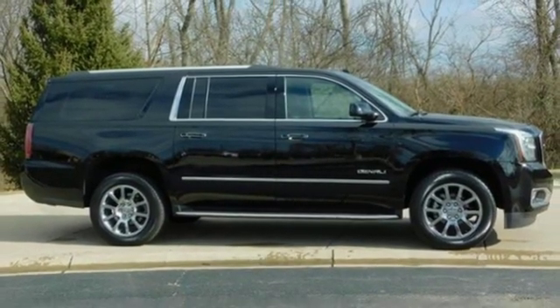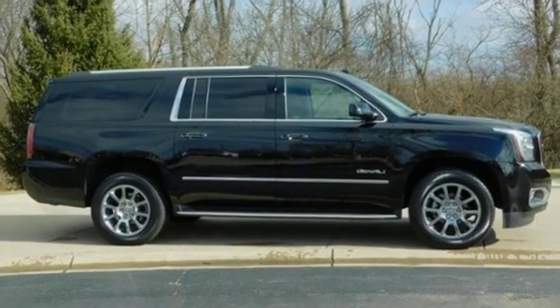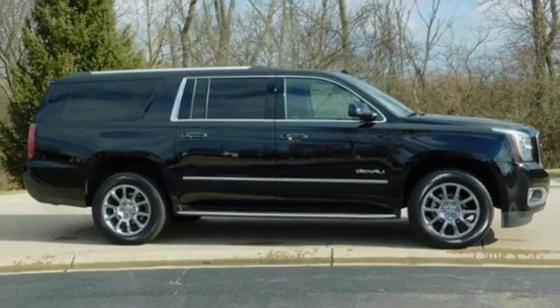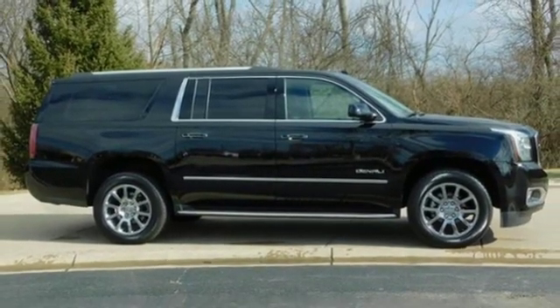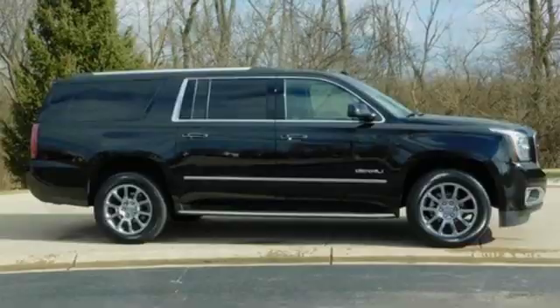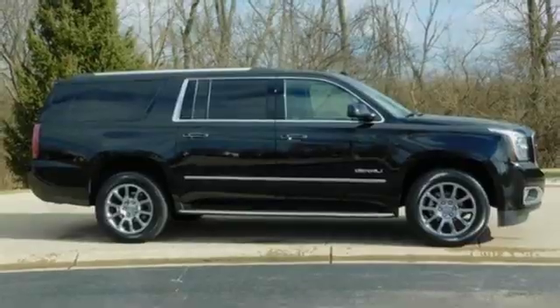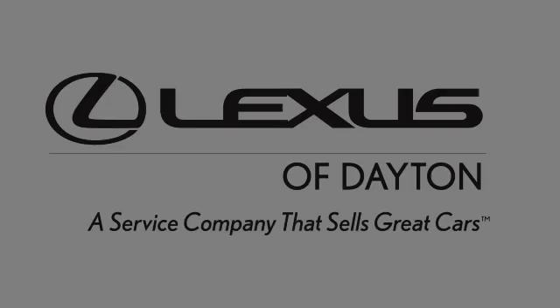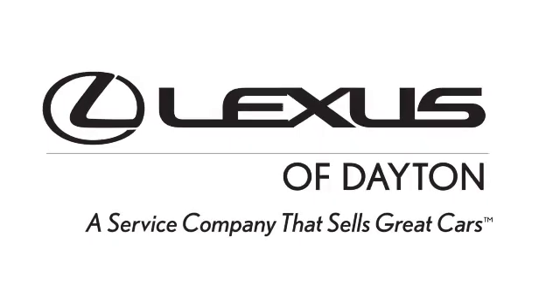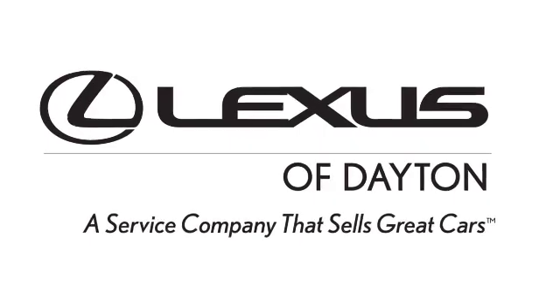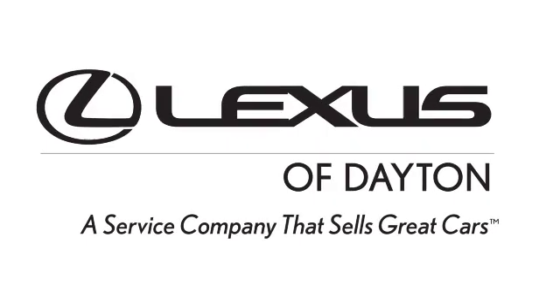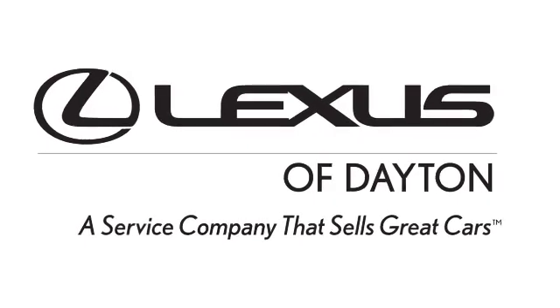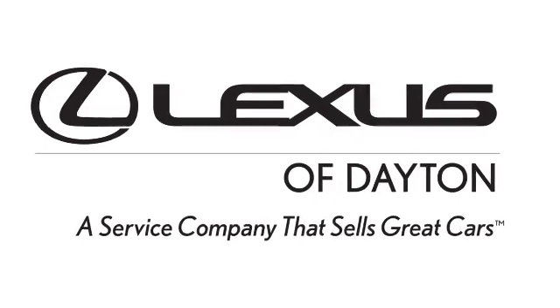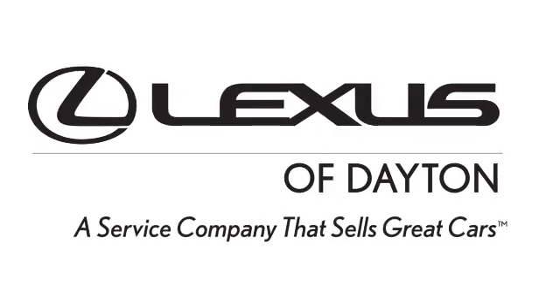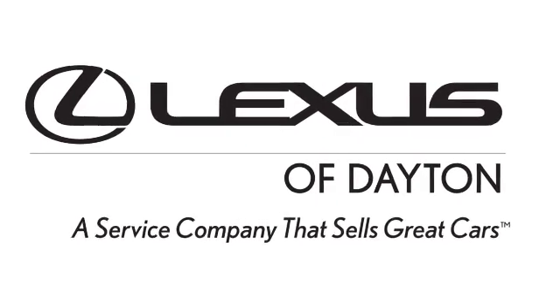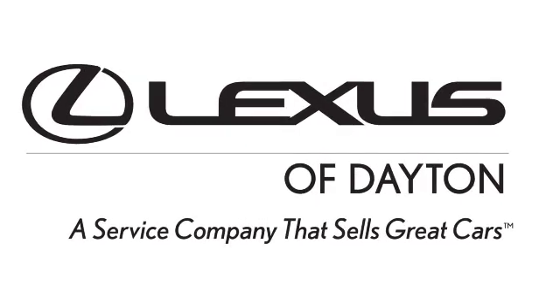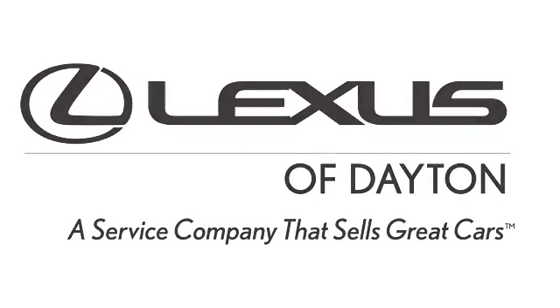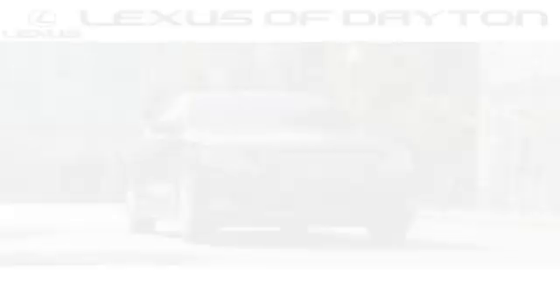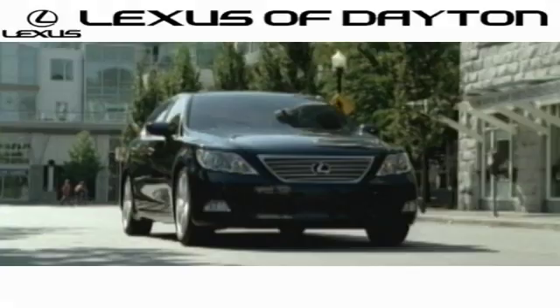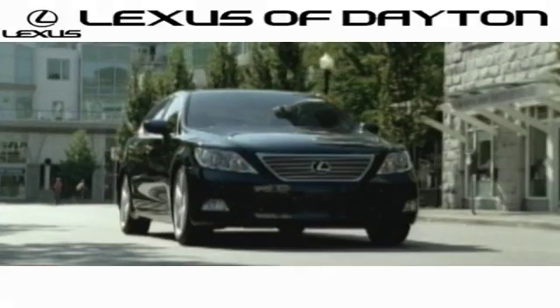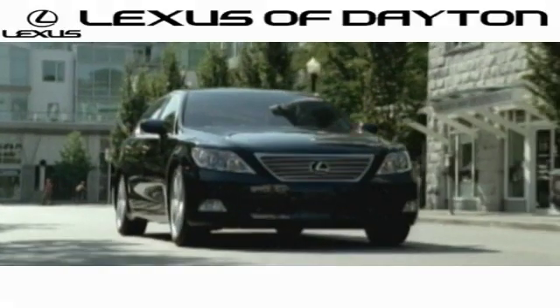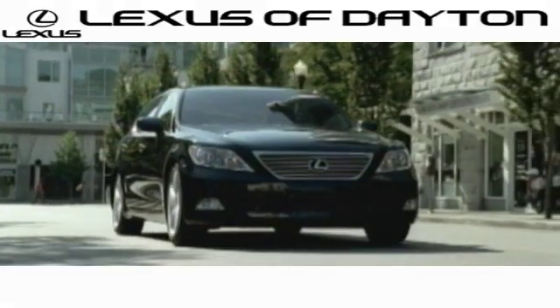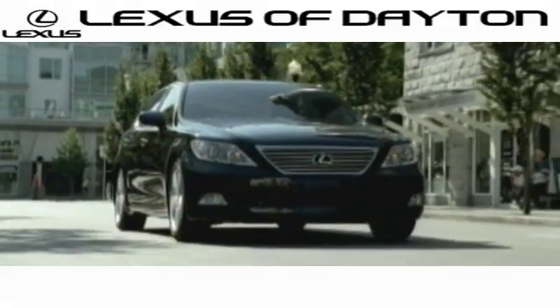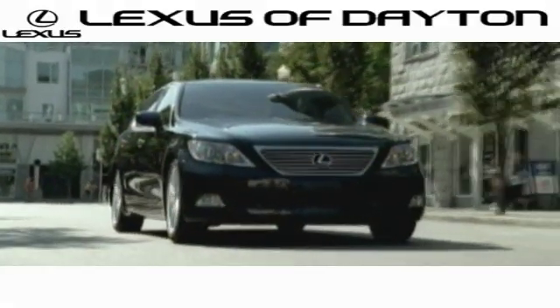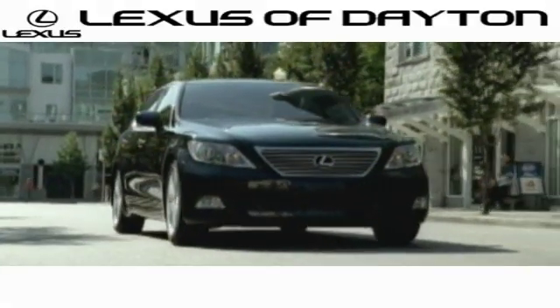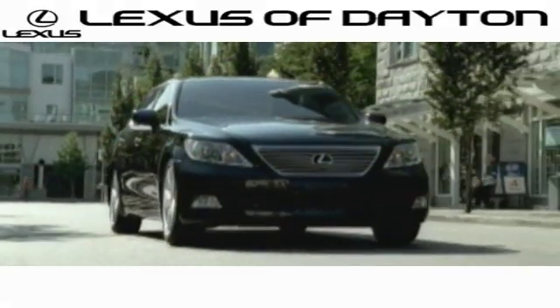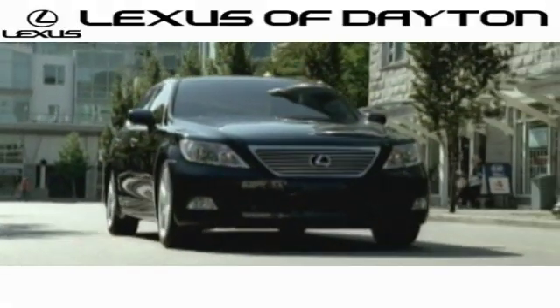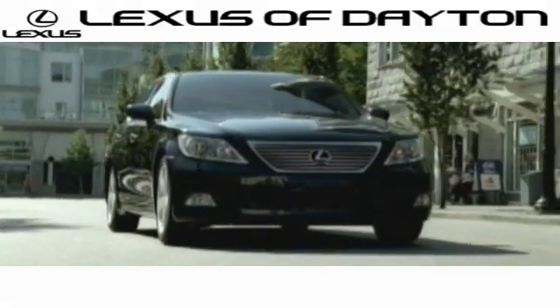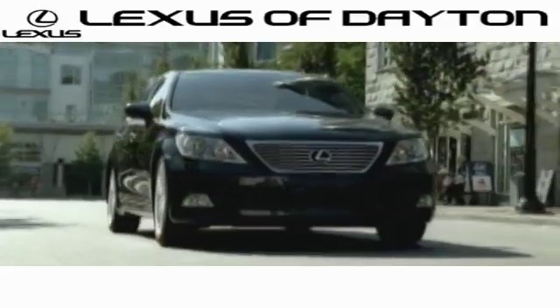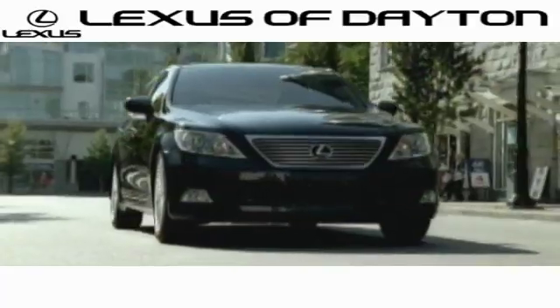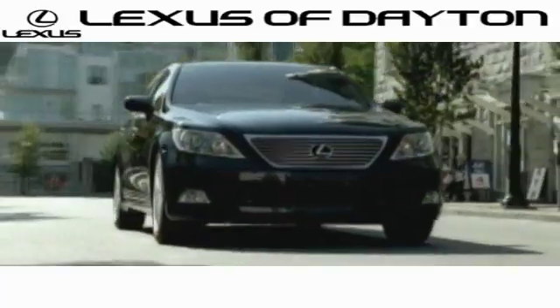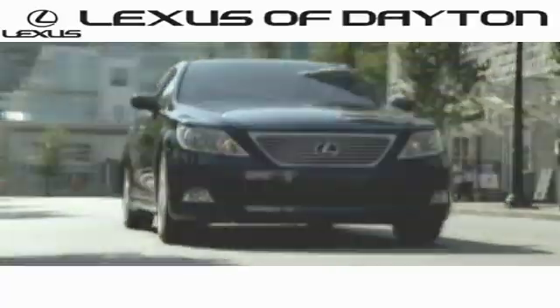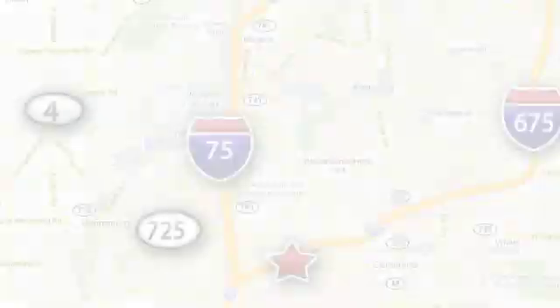Take it for a test drive today. We invite you to be part of the Lexus of Dayton family. Call or stop in for a test drive.